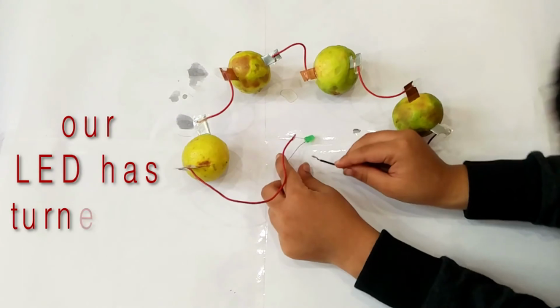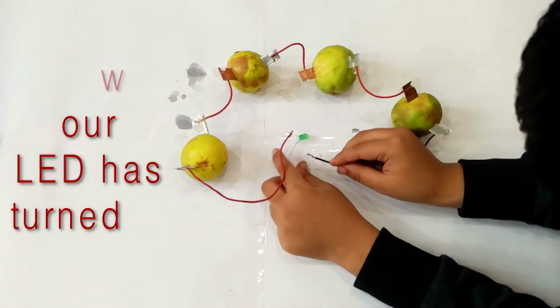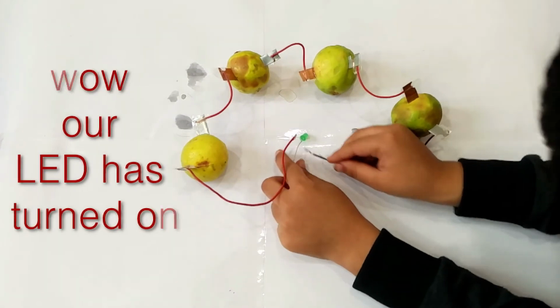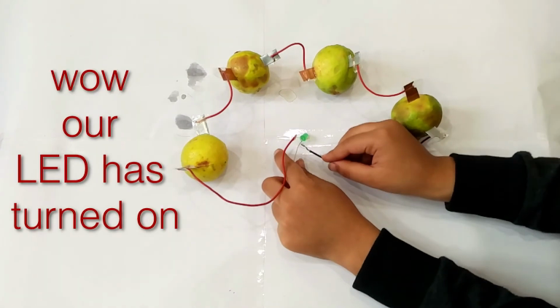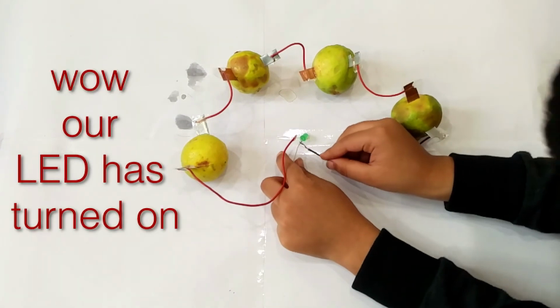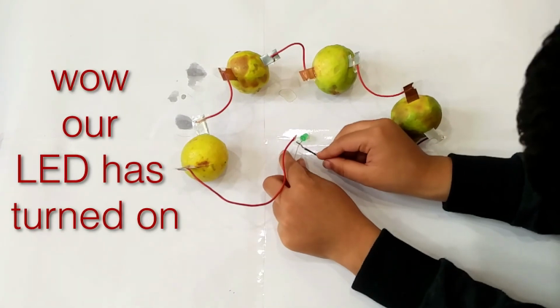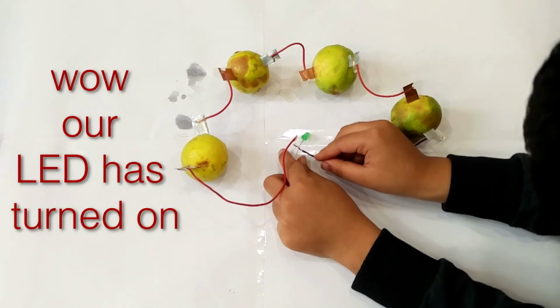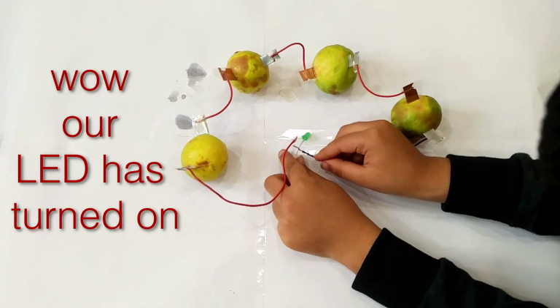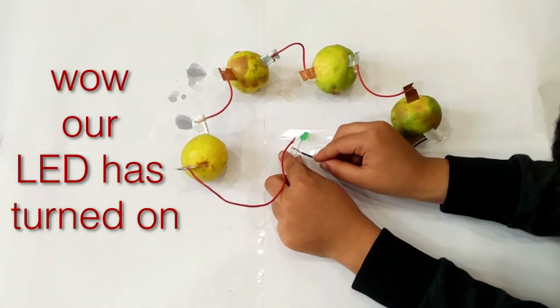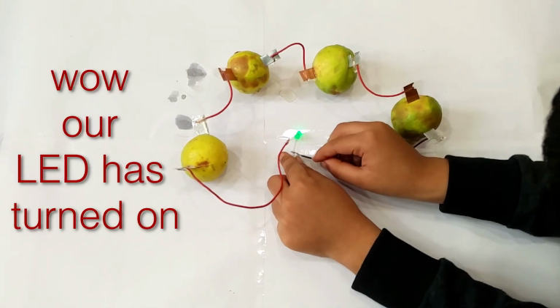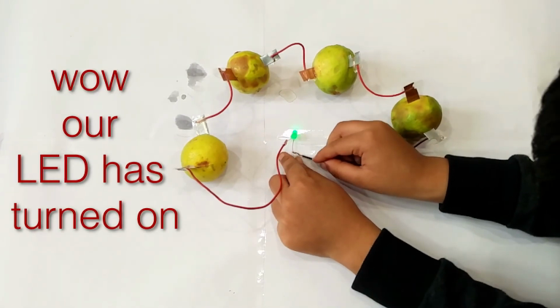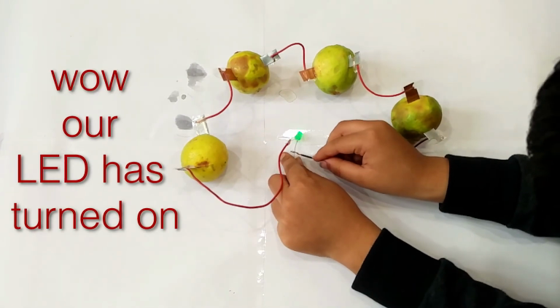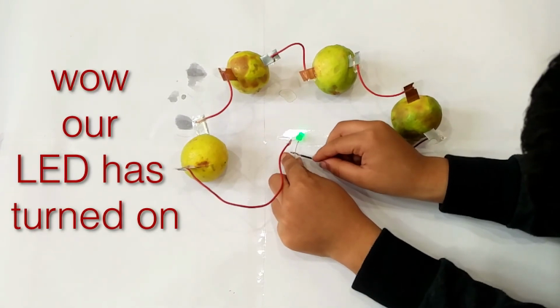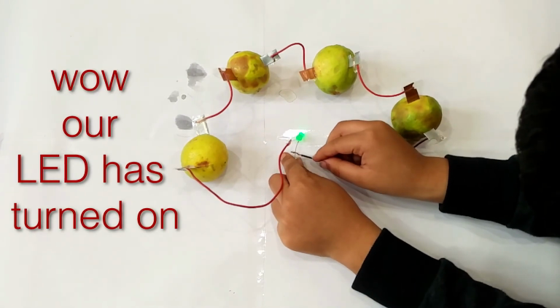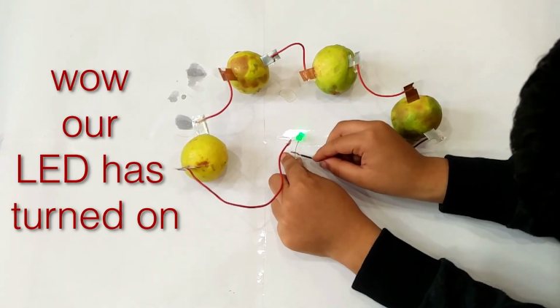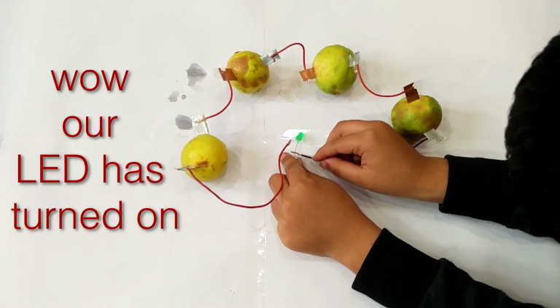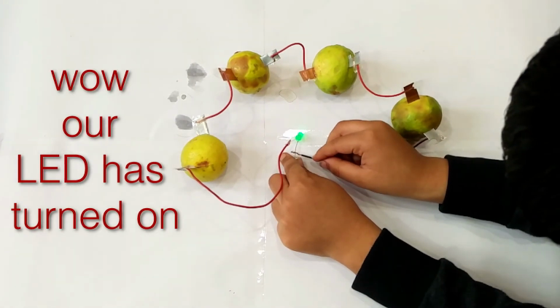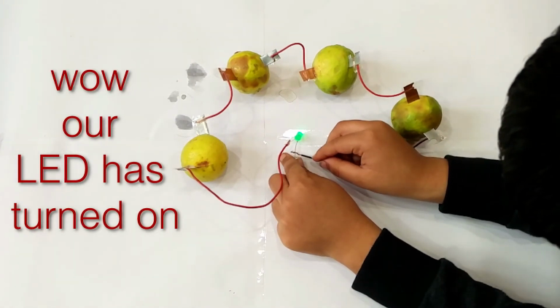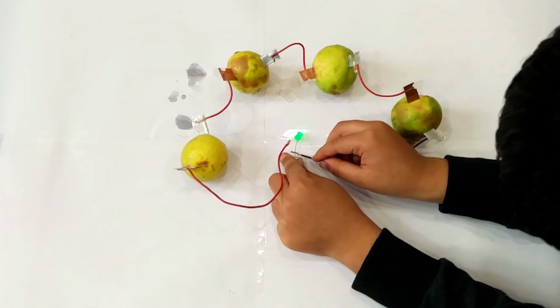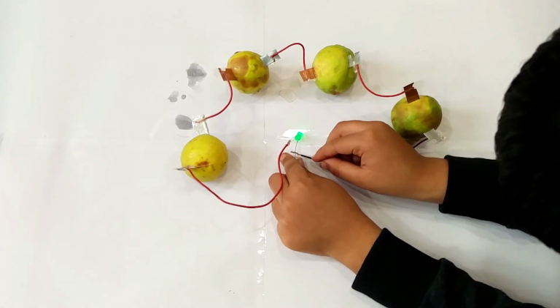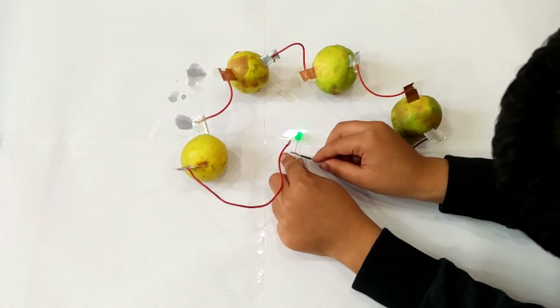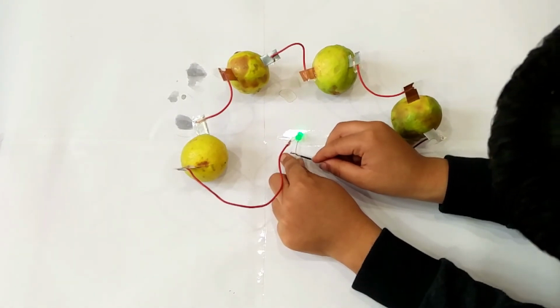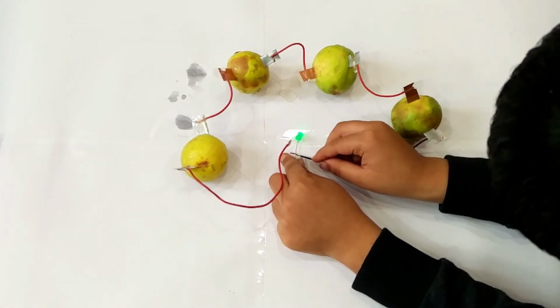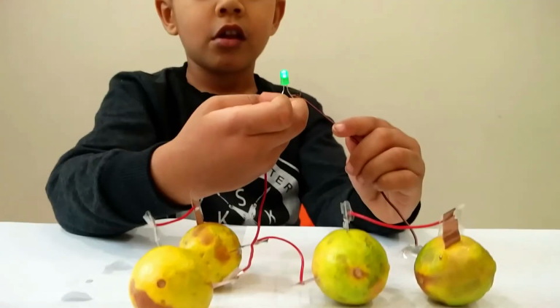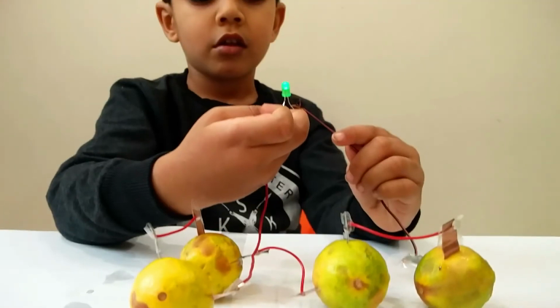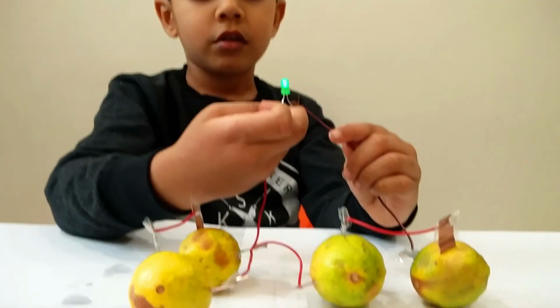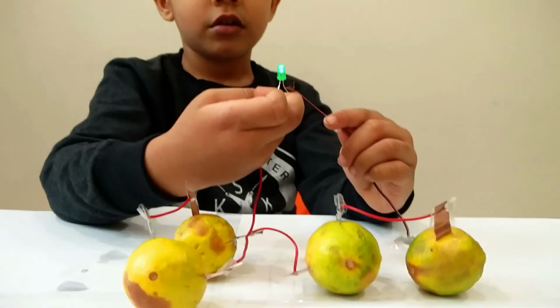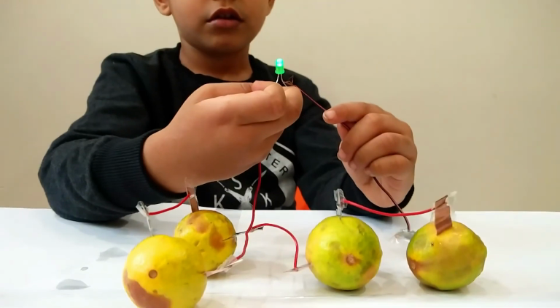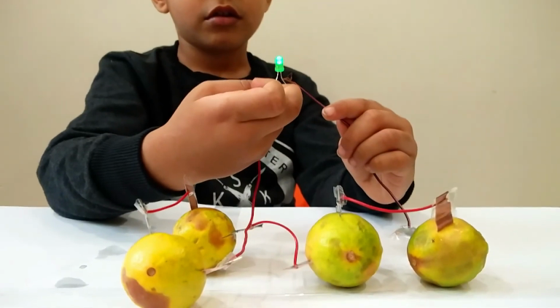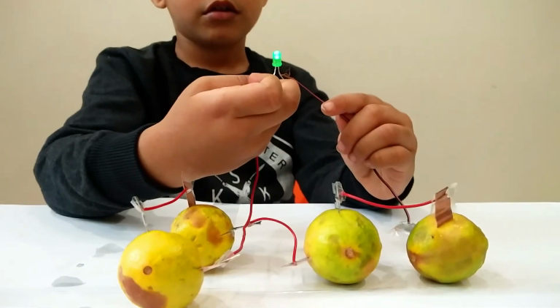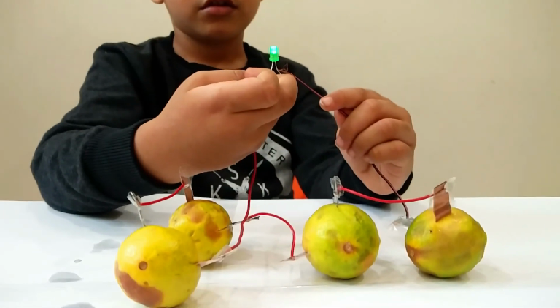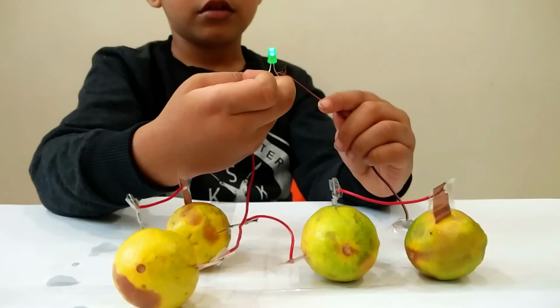Hey guys, can you see? My lemon battery is ready now. Bye!